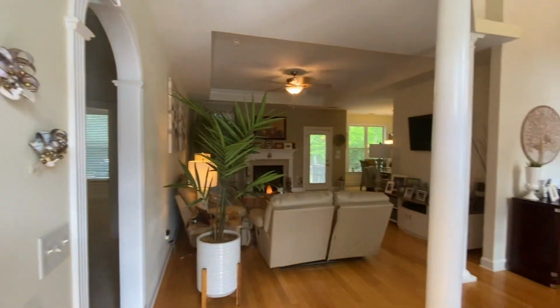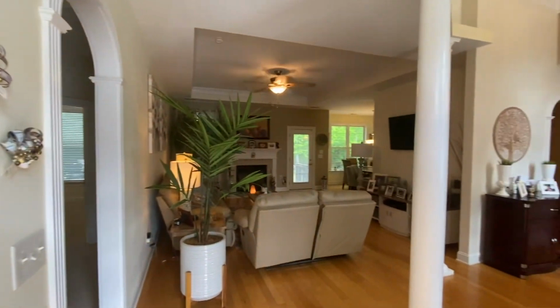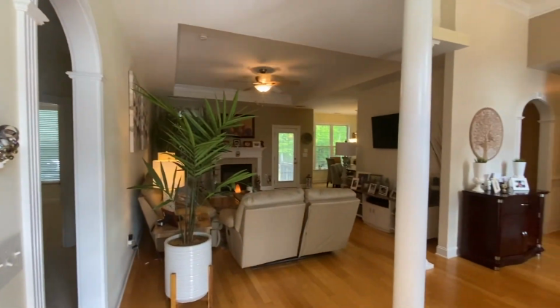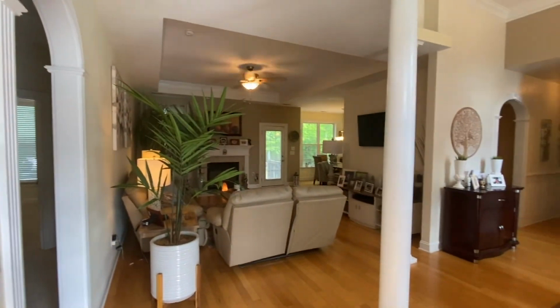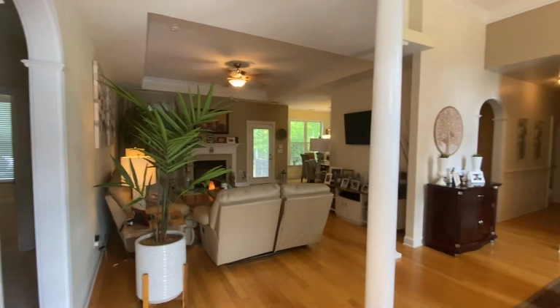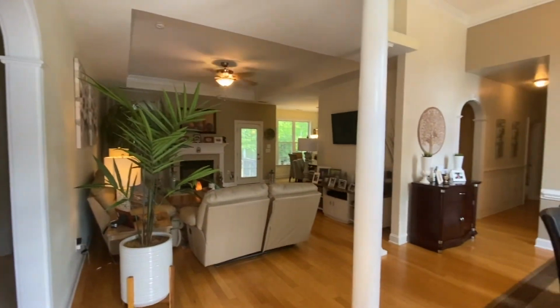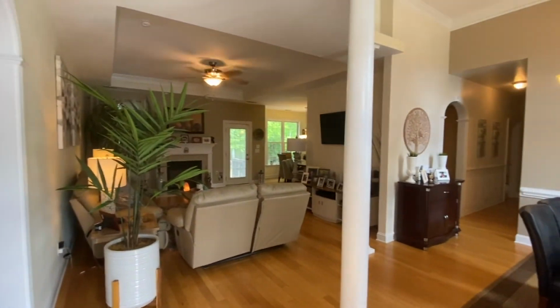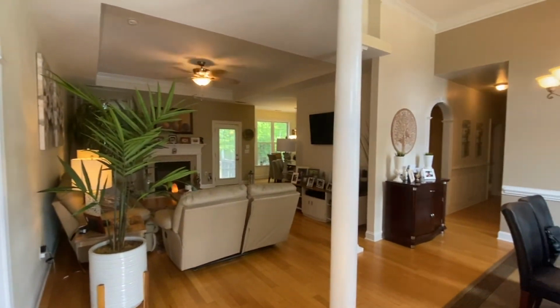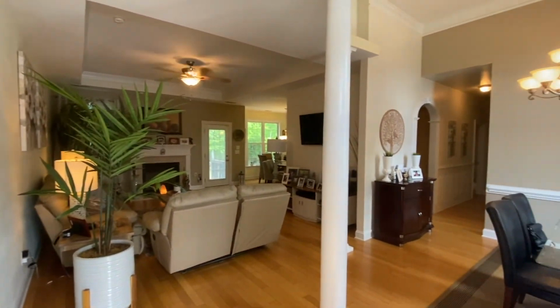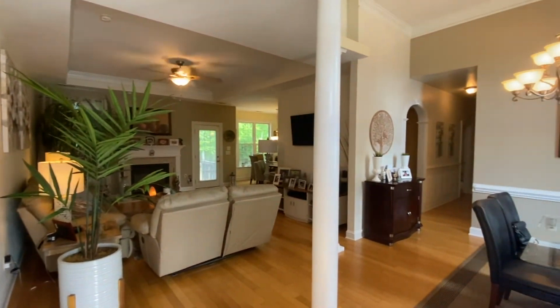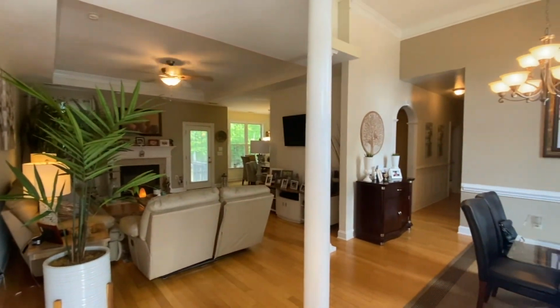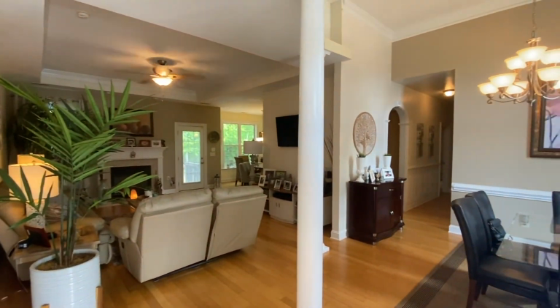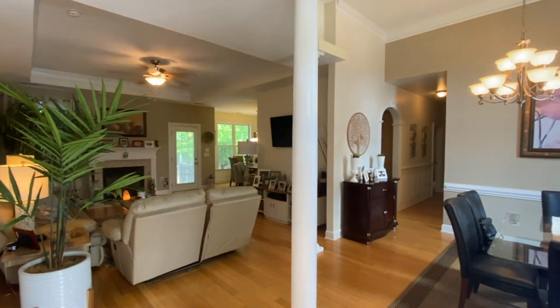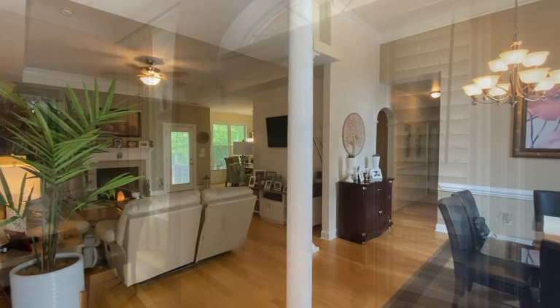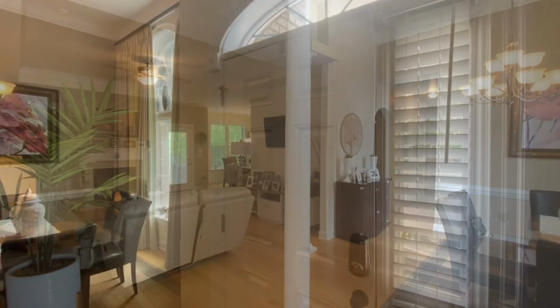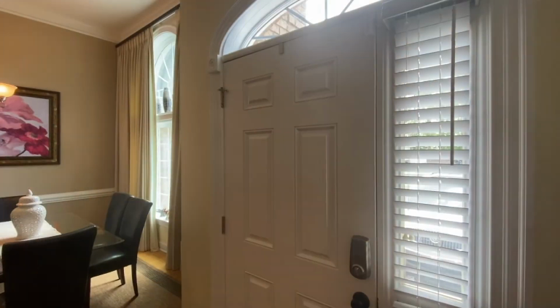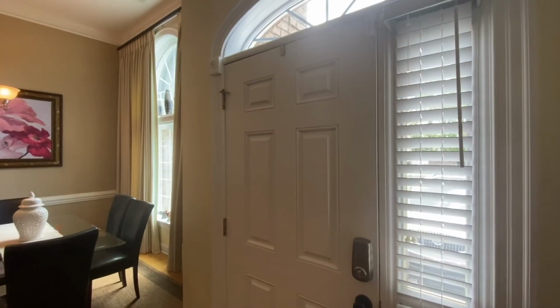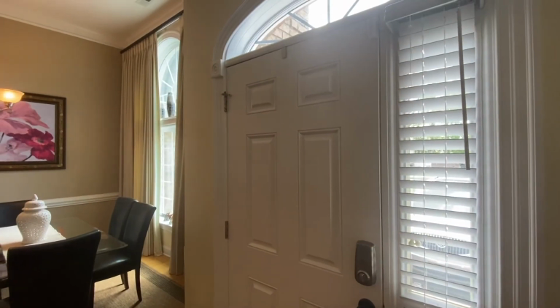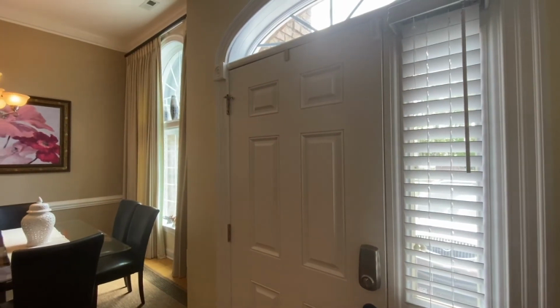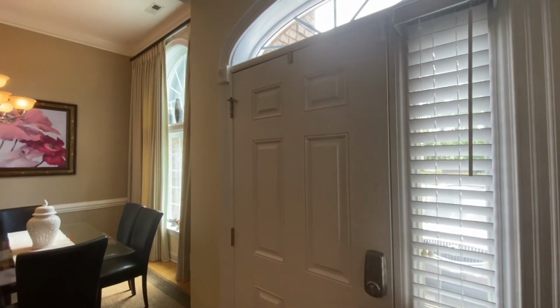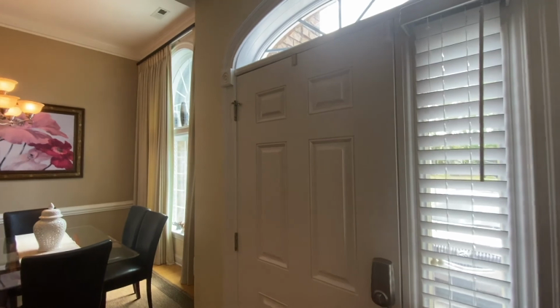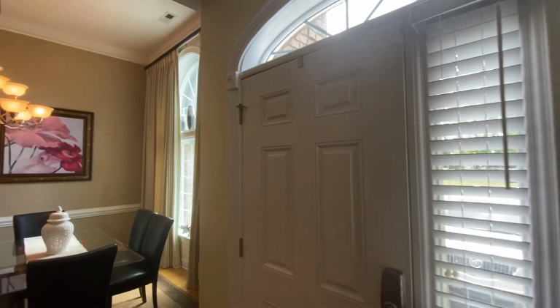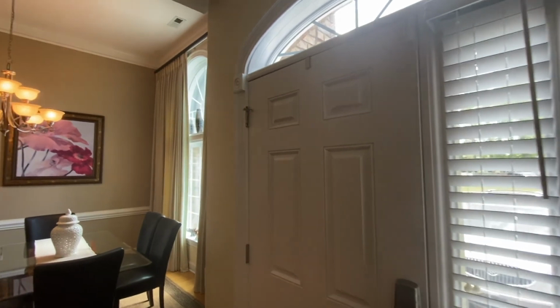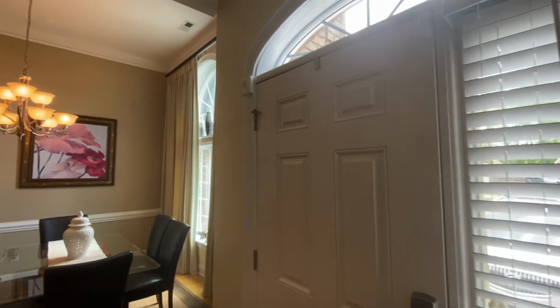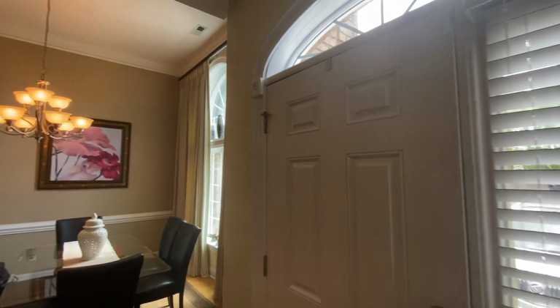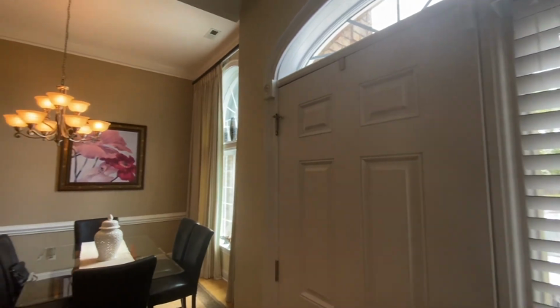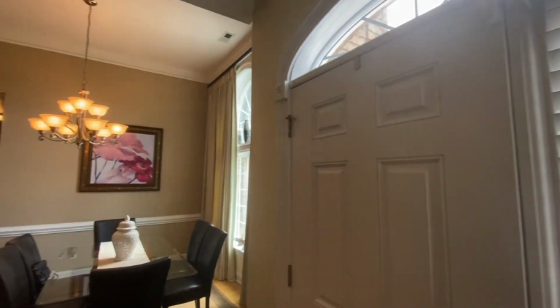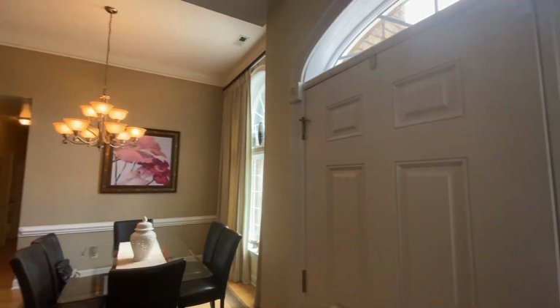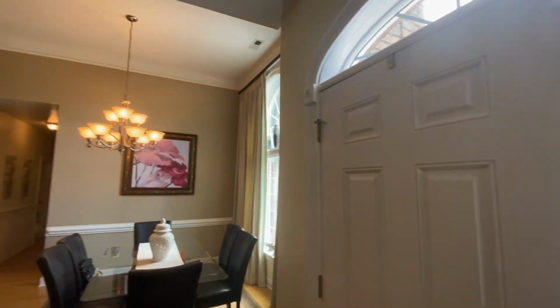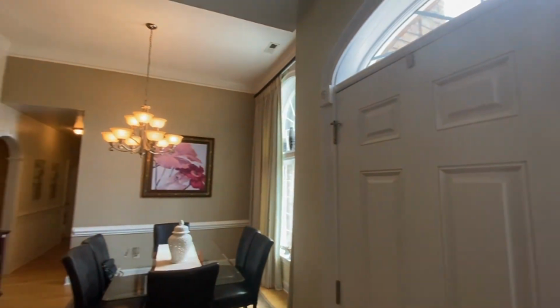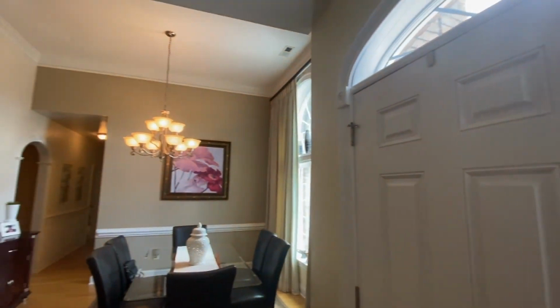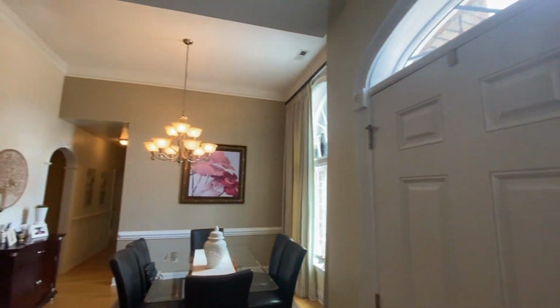As we take a step inside, take a moment to admire the crown molding, tall ceilings, and open concept layout.